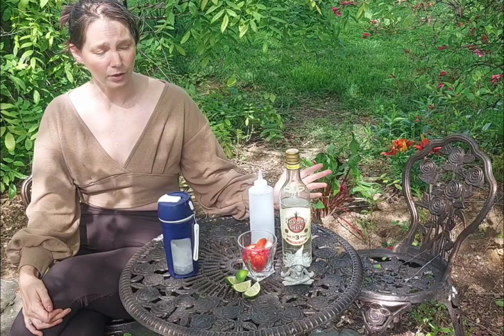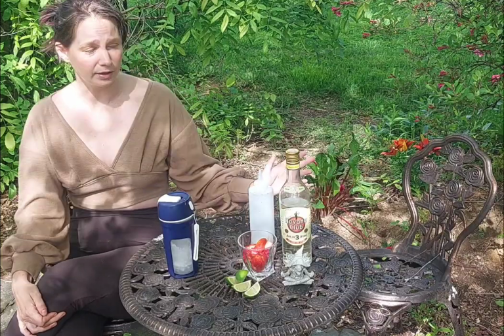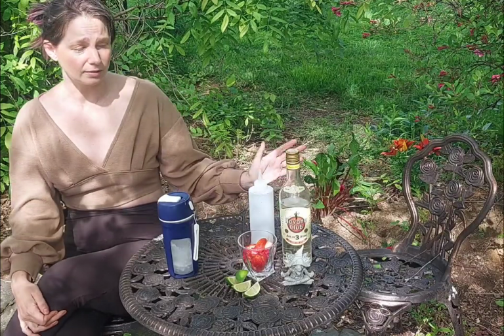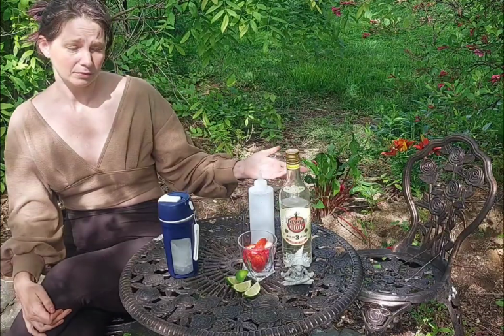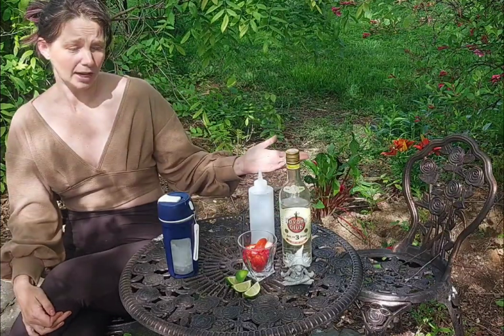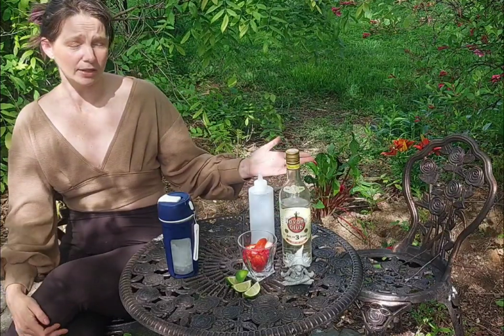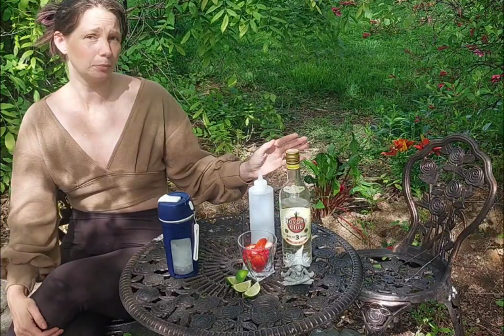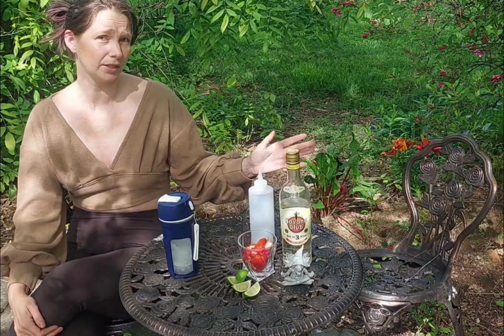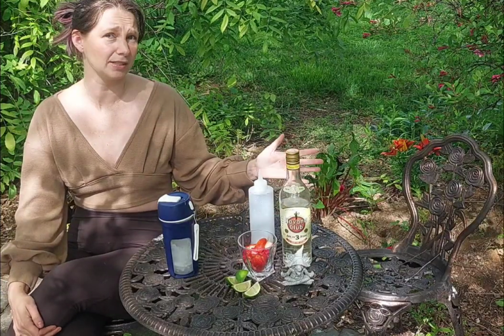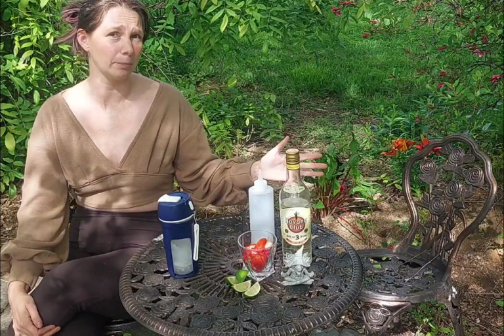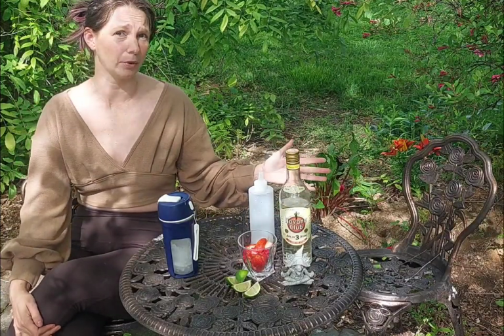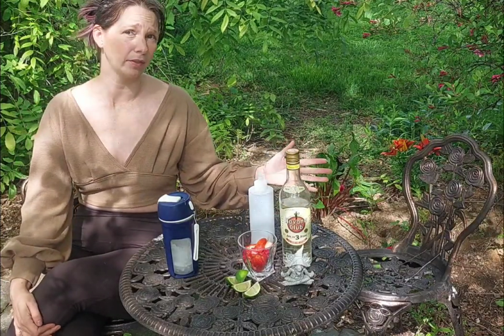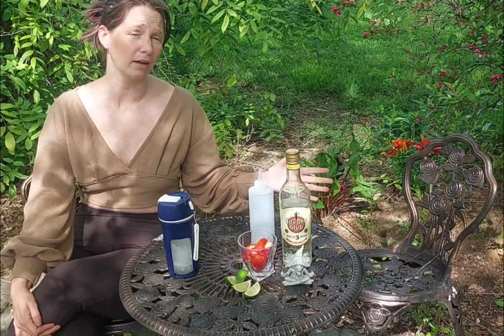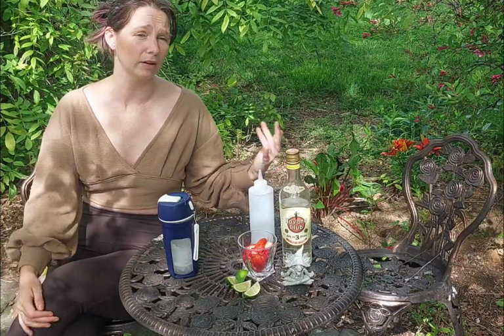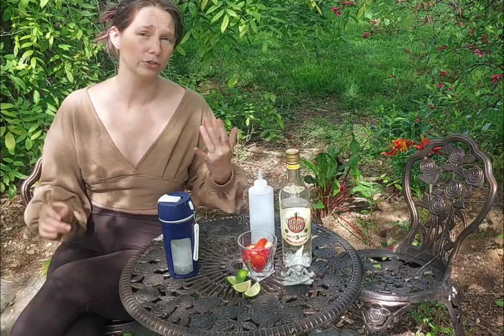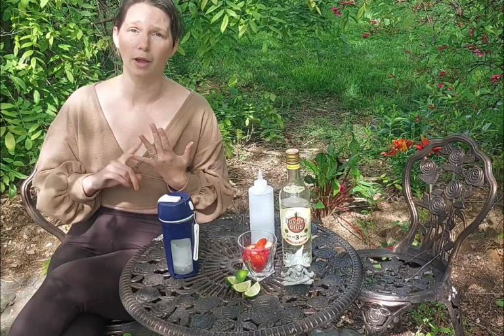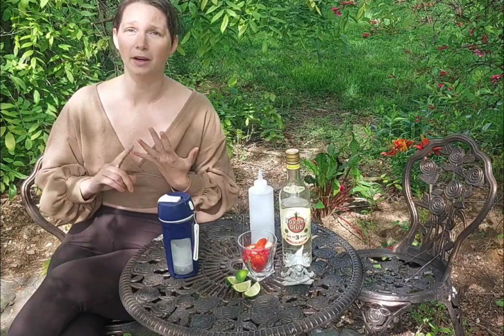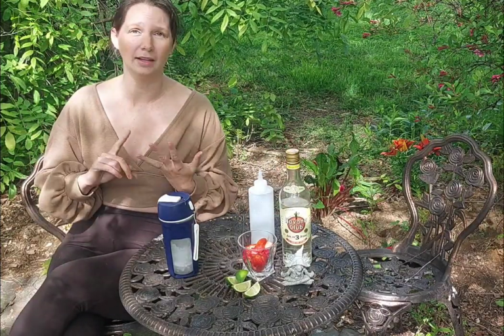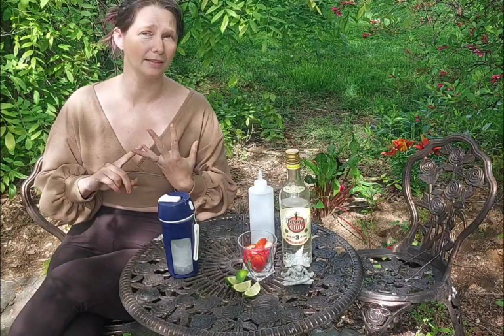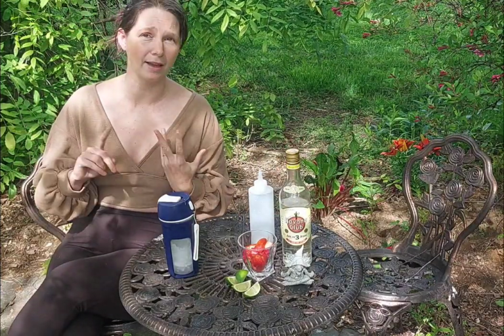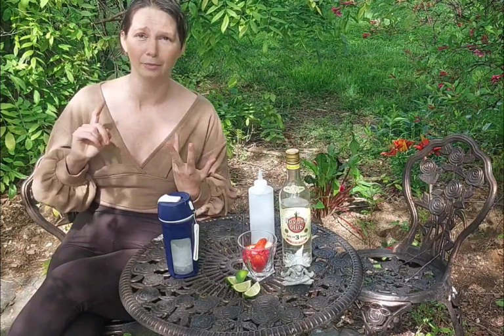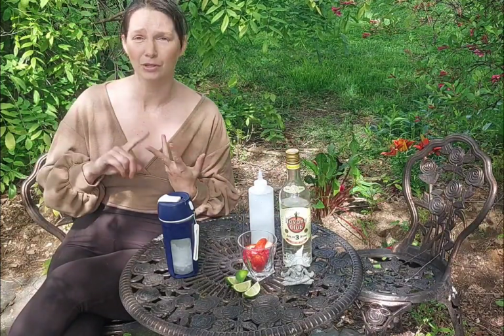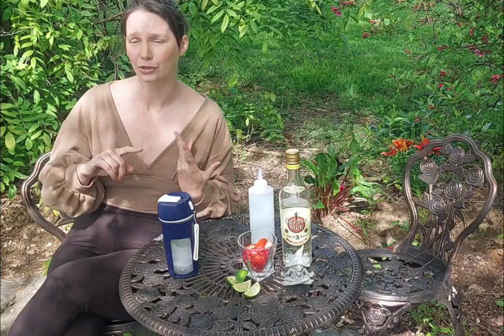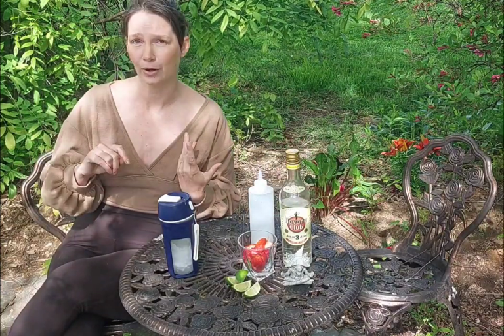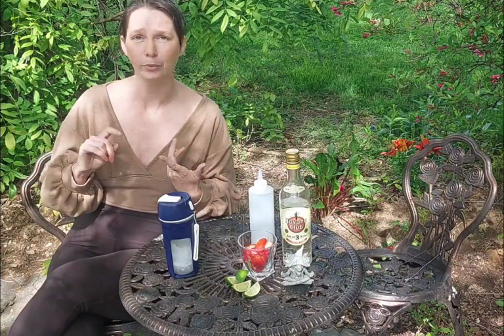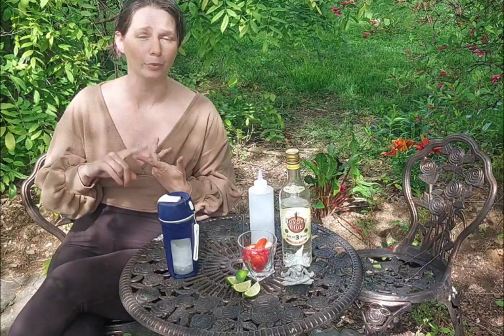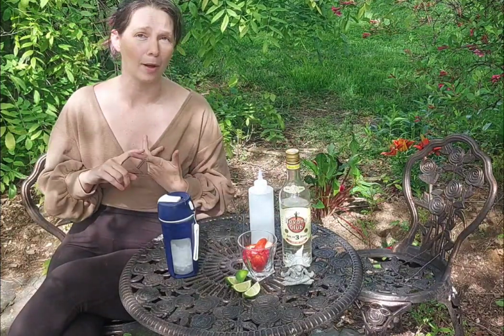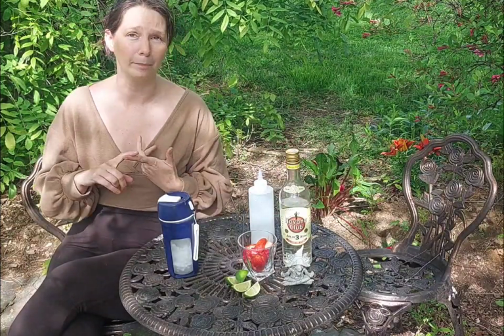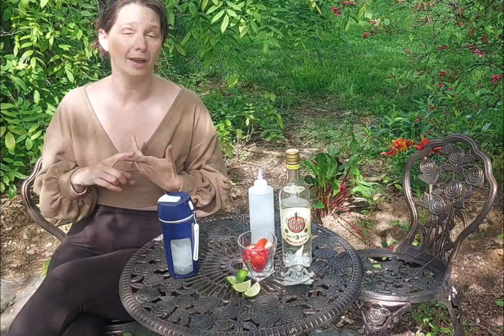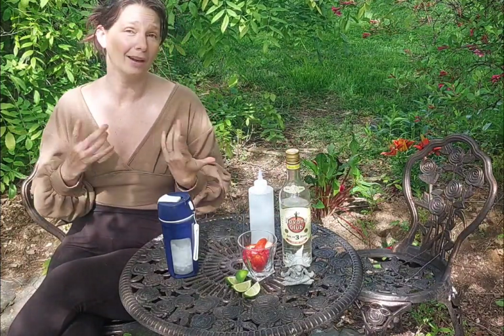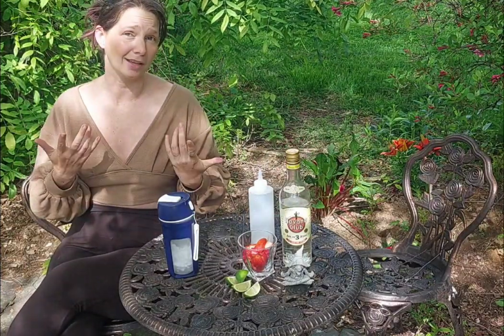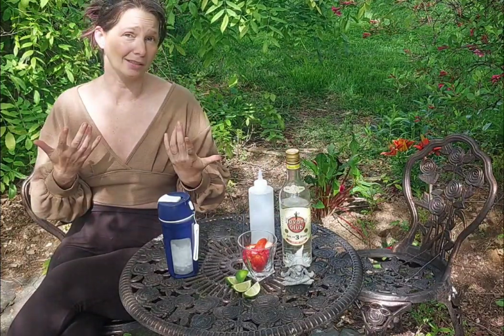So that recipe is pretty simple. The ingredients are strawberries, limes, syrup, rum, and ice.